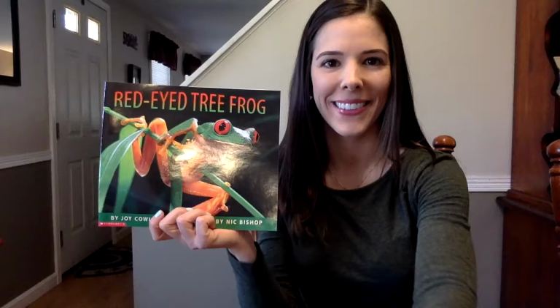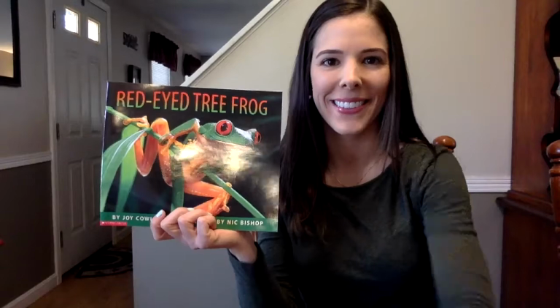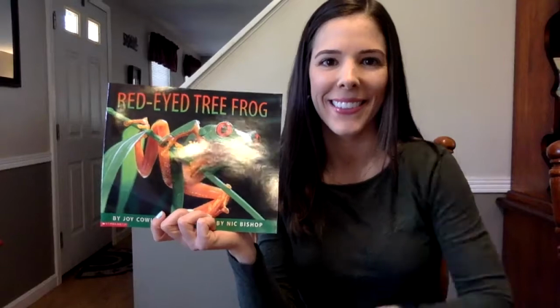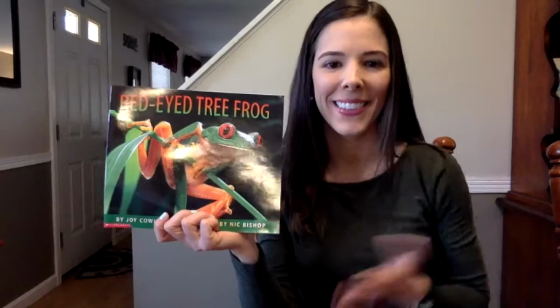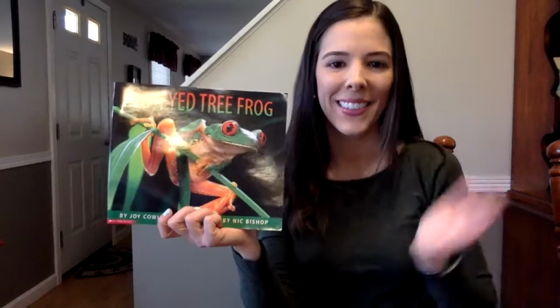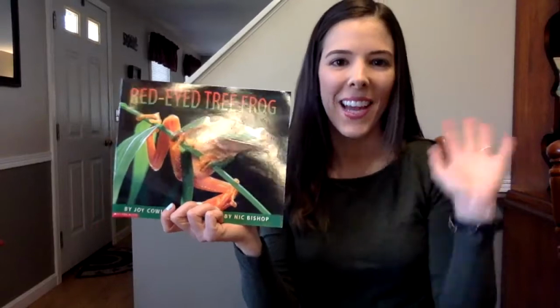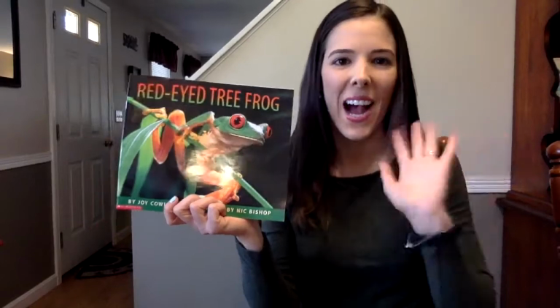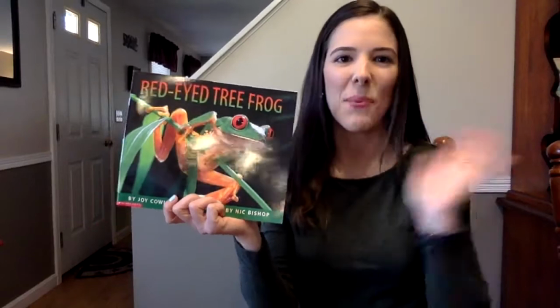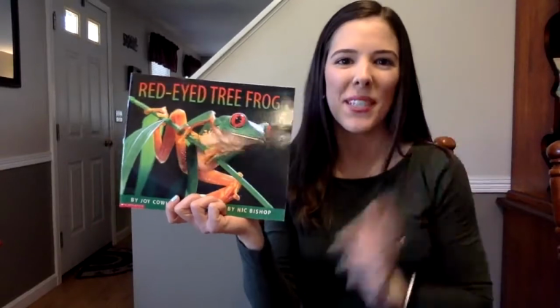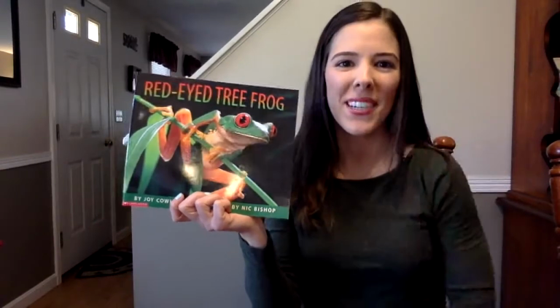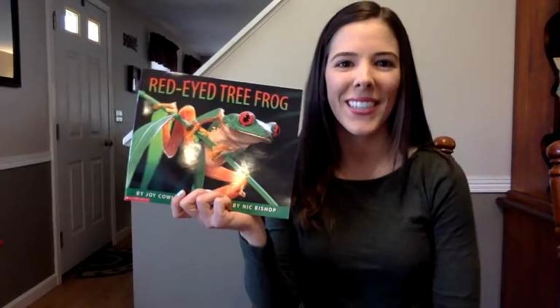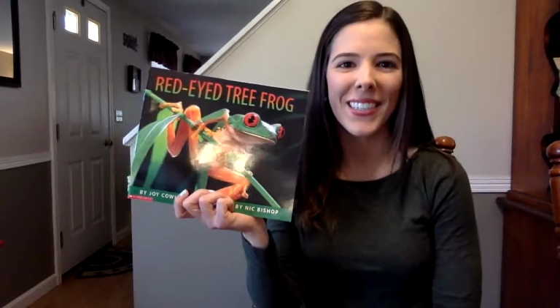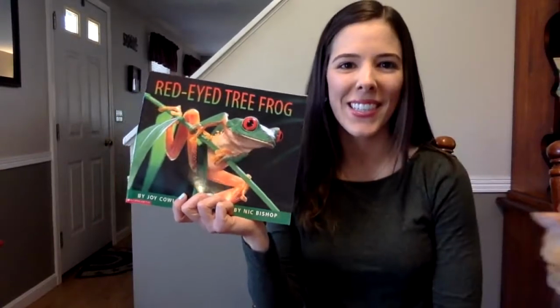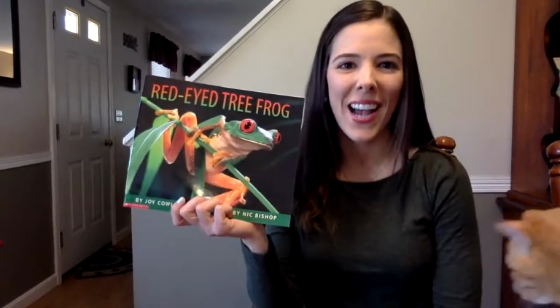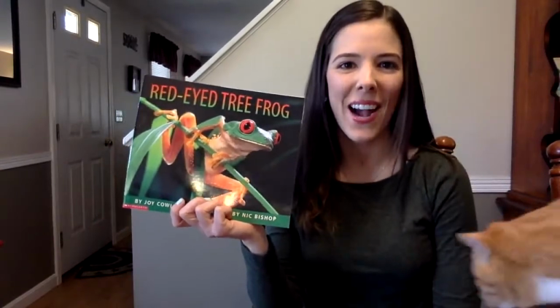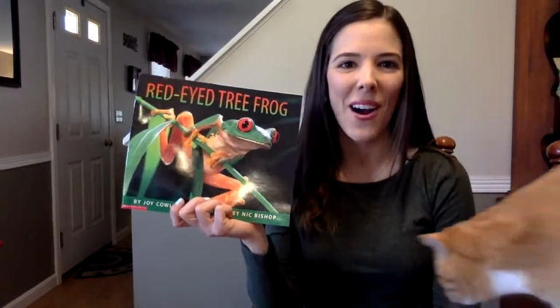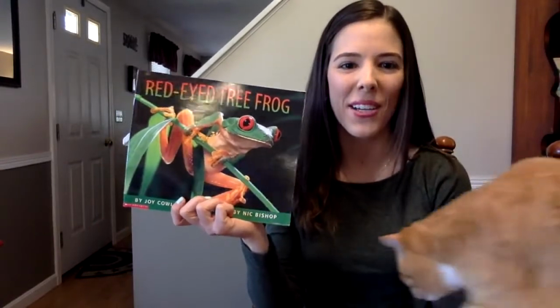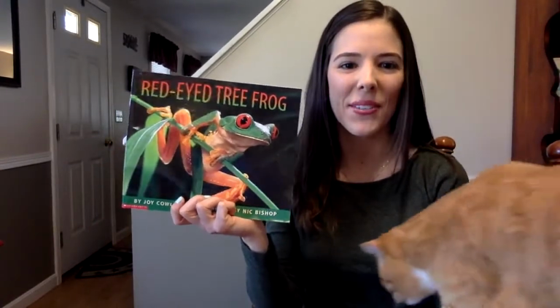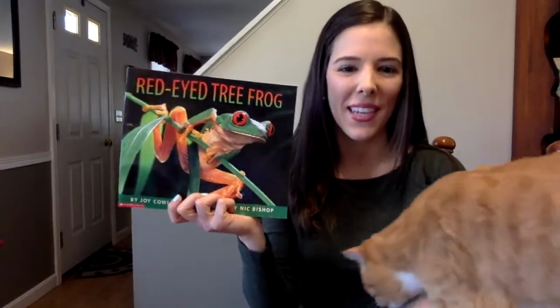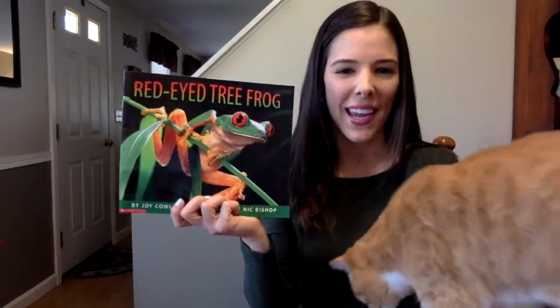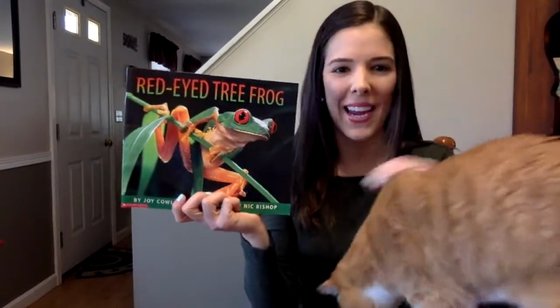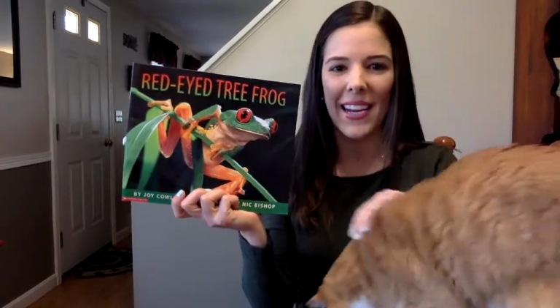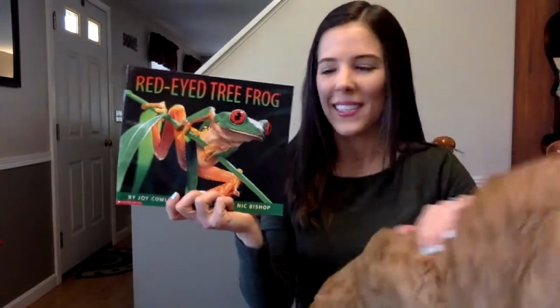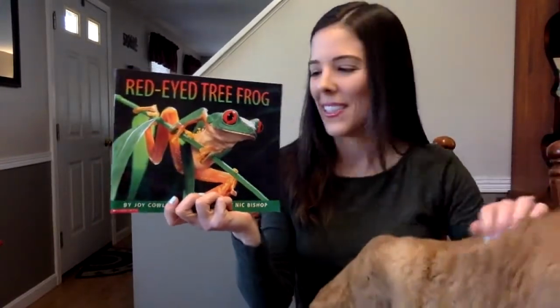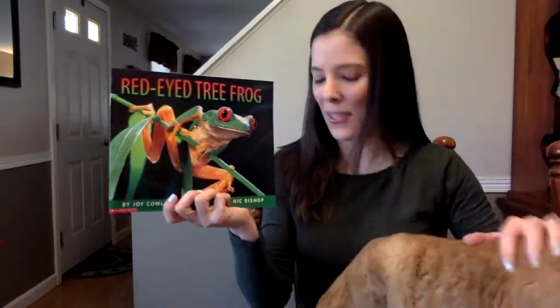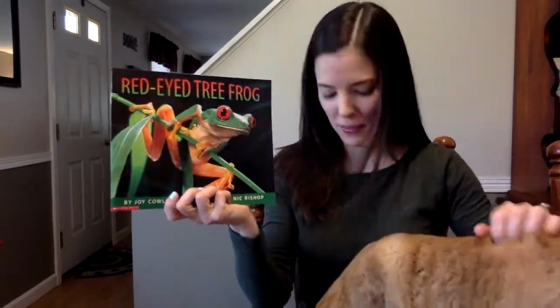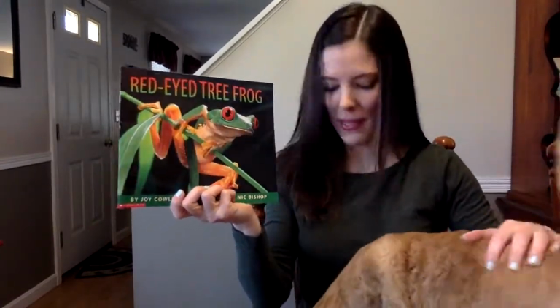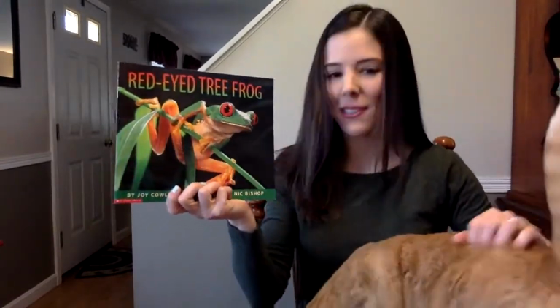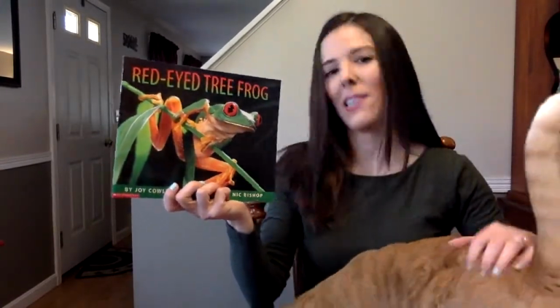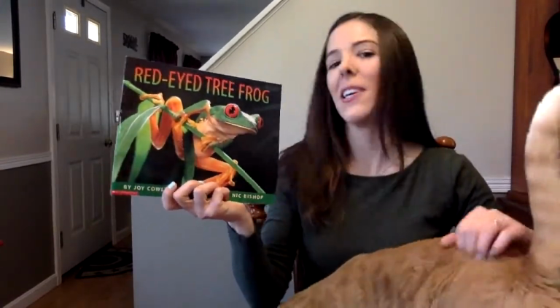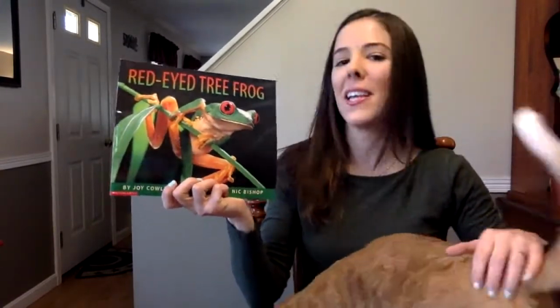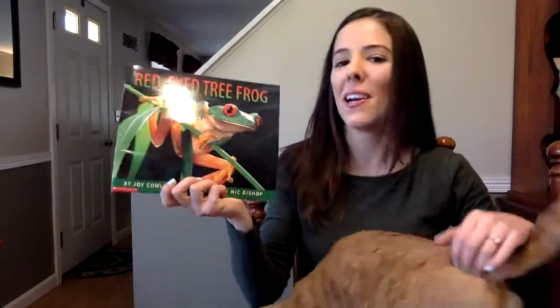Hi boys and girls, how are you today? Nala's already here.